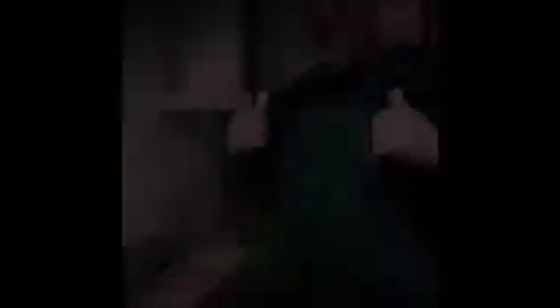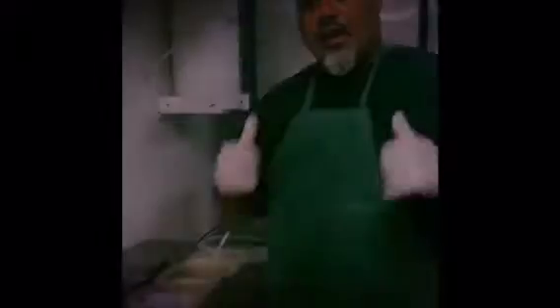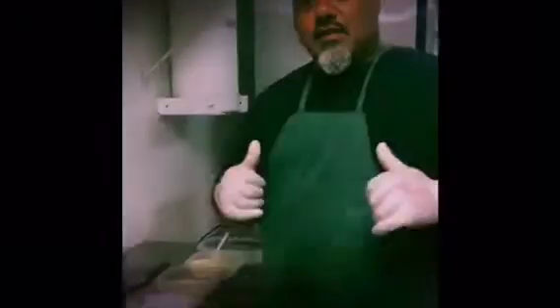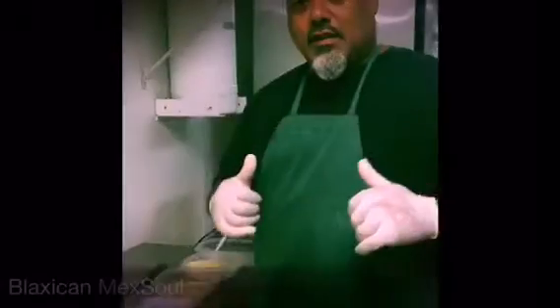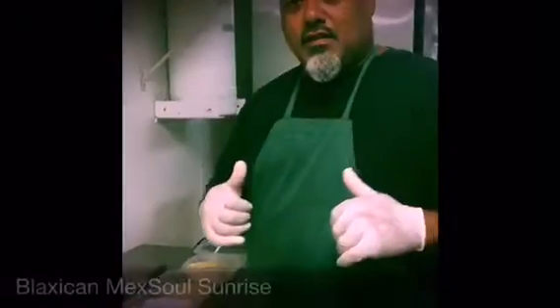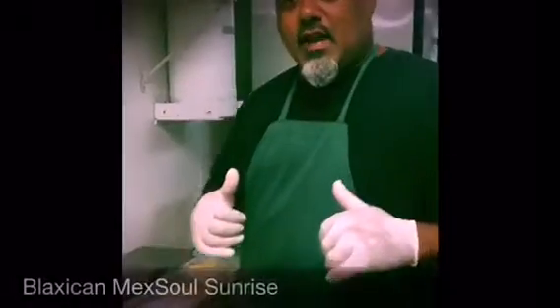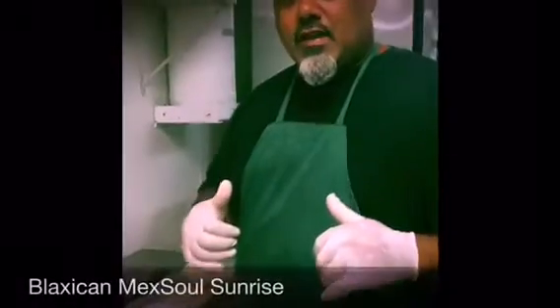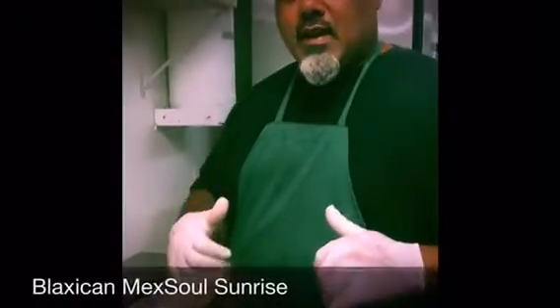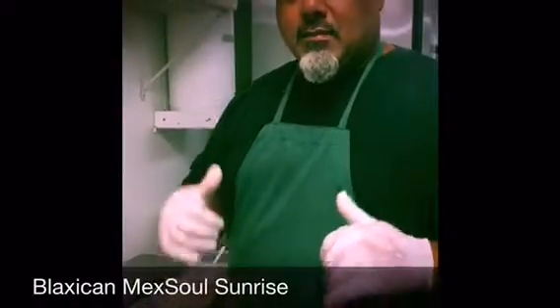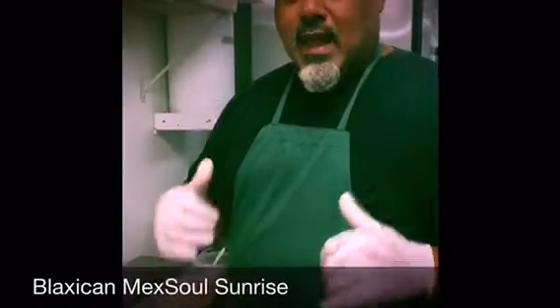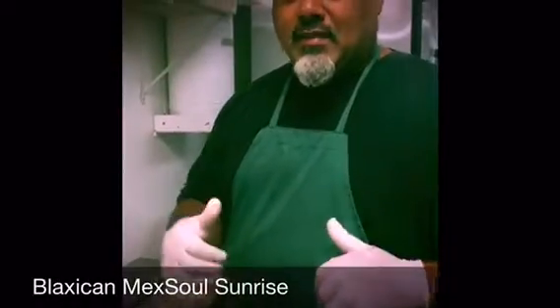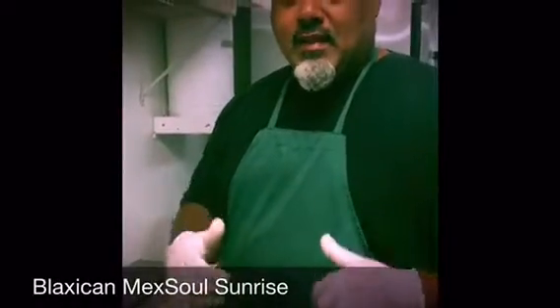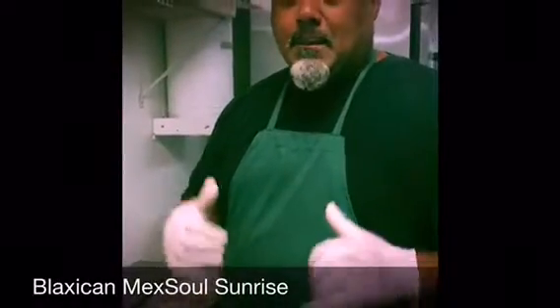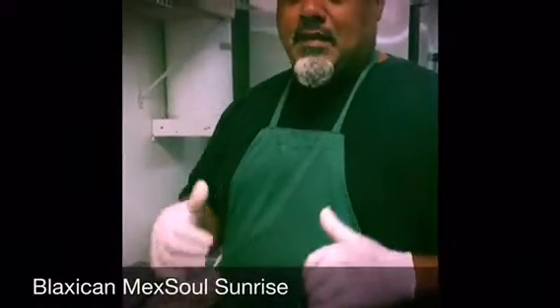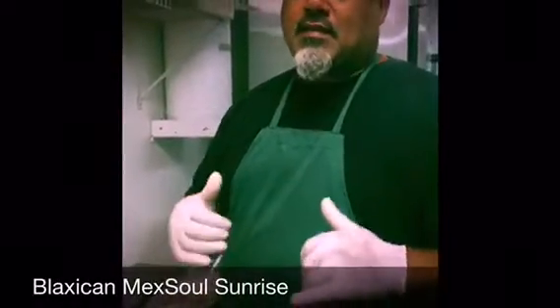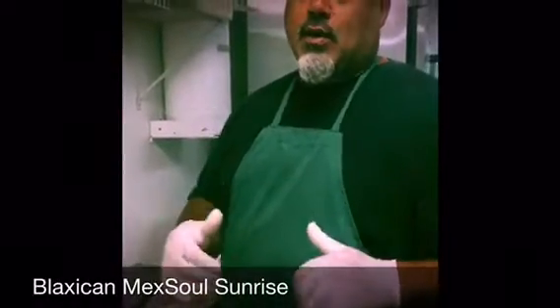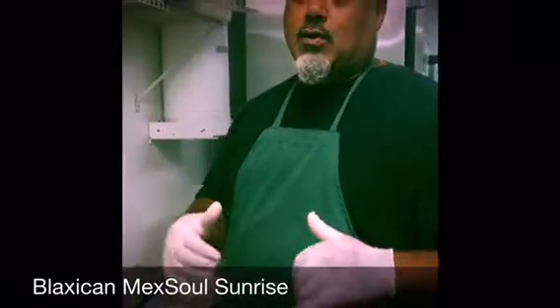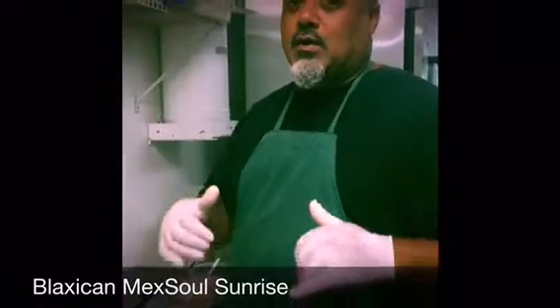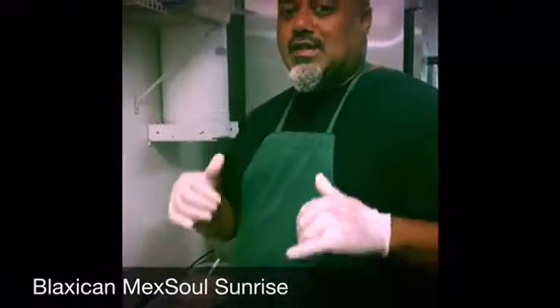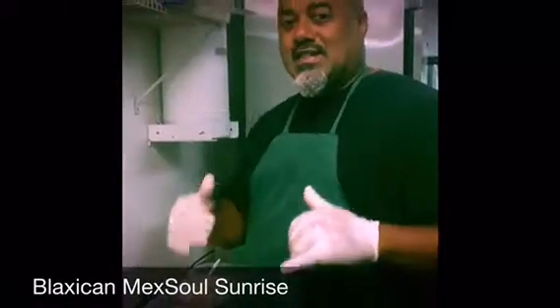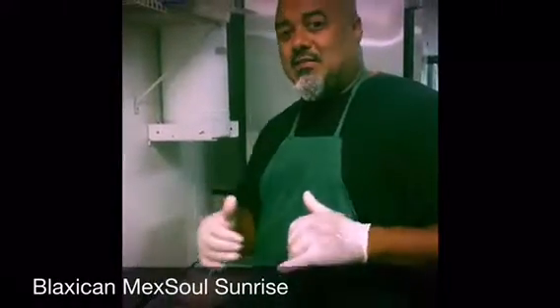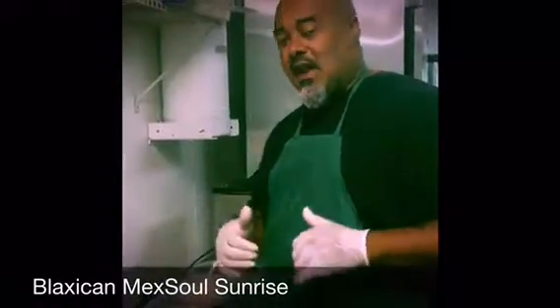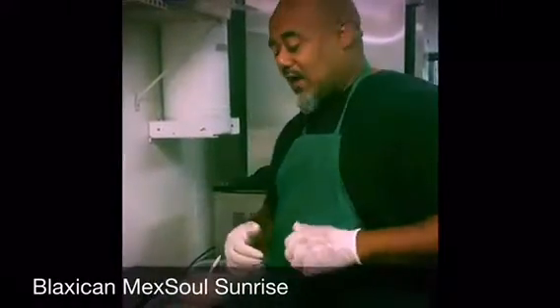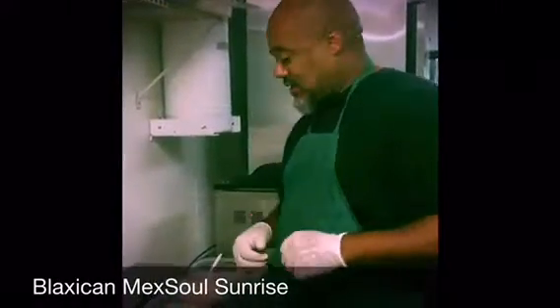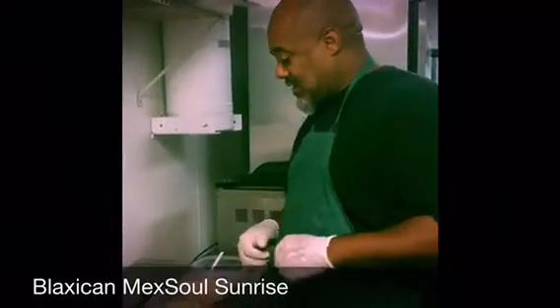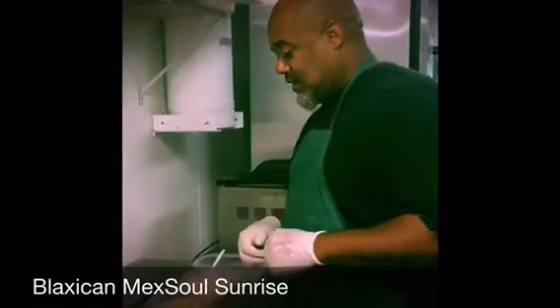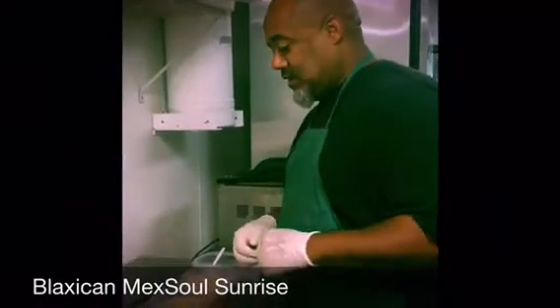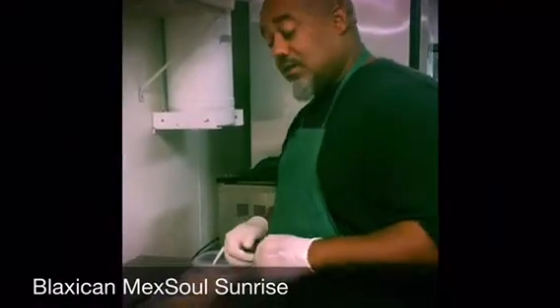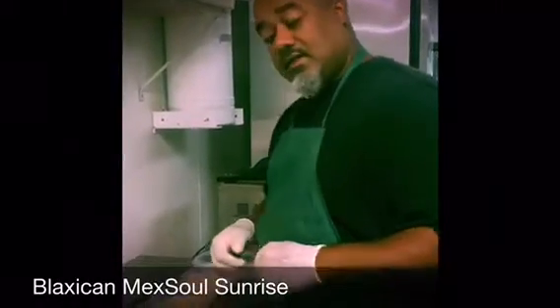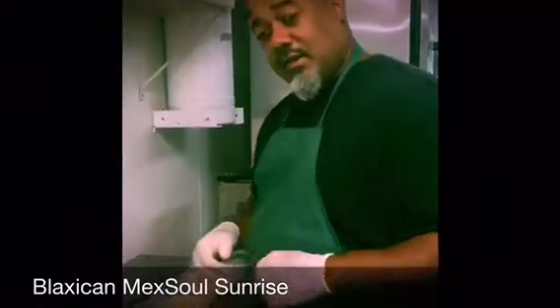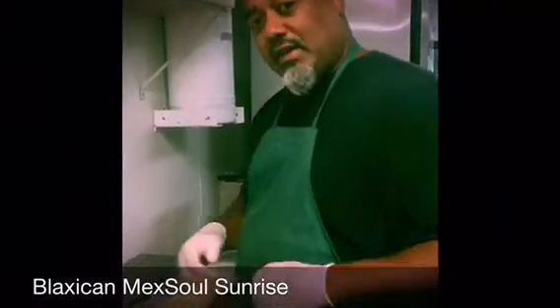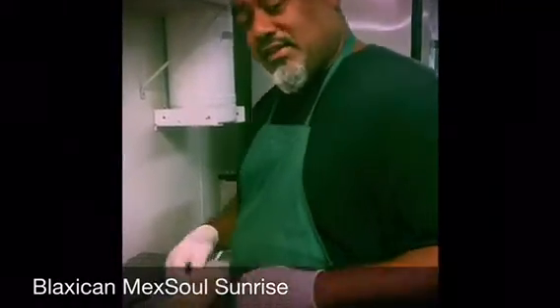So this is how you make the Blacksican Mexo Sunrise Sandwich.